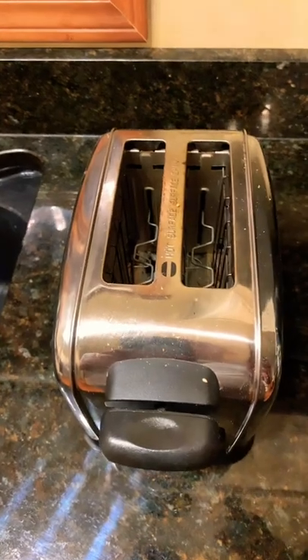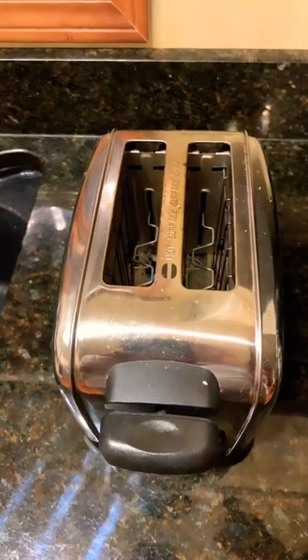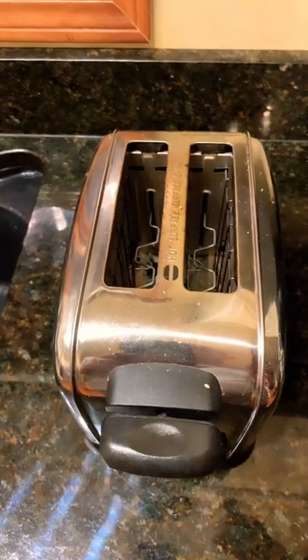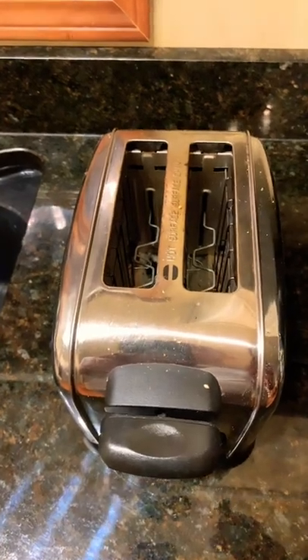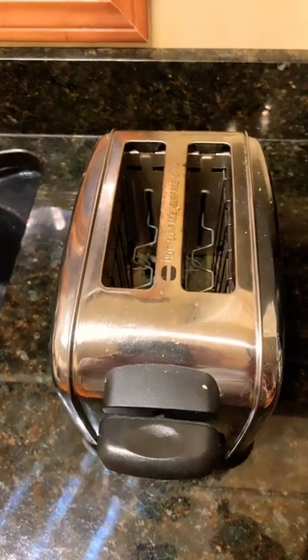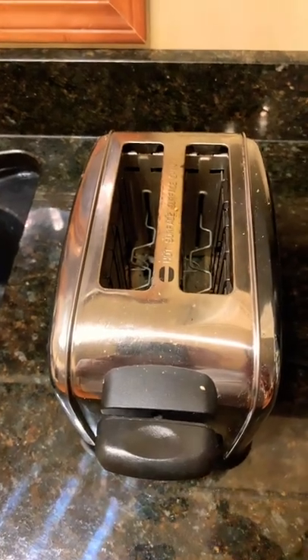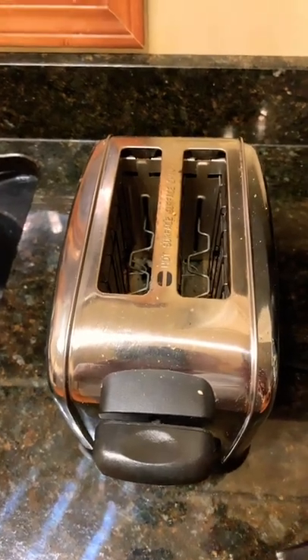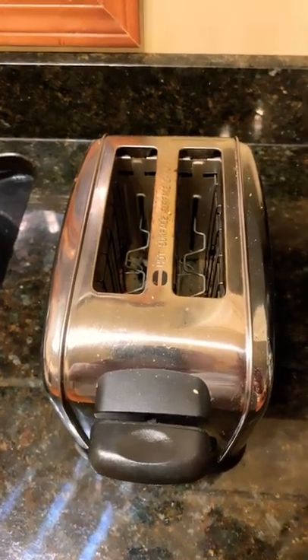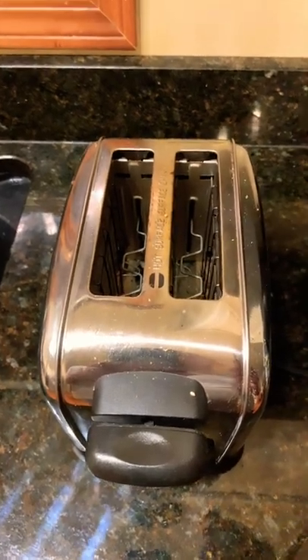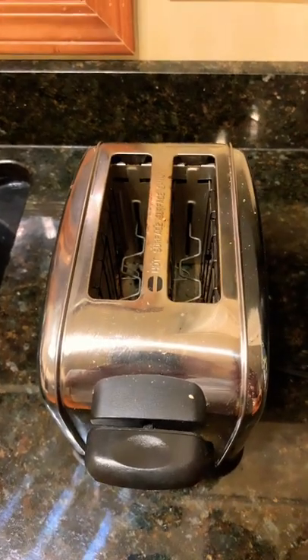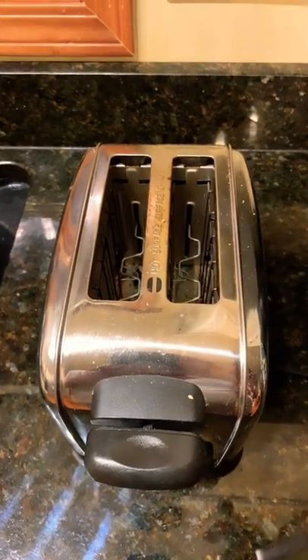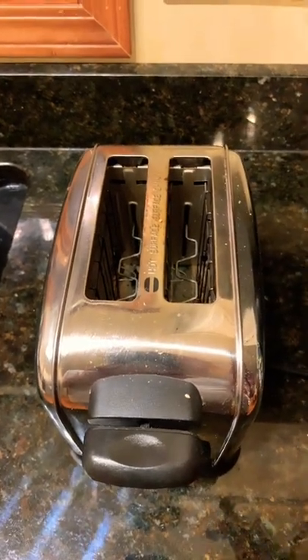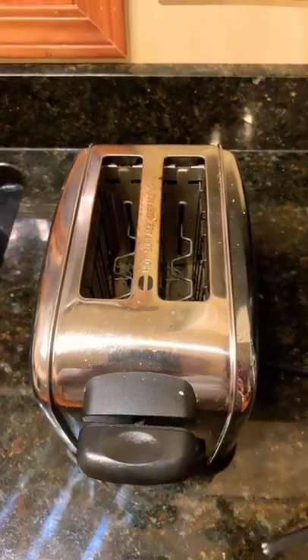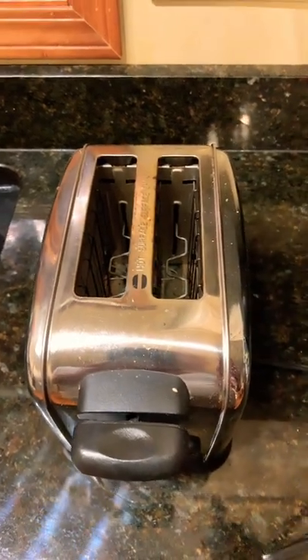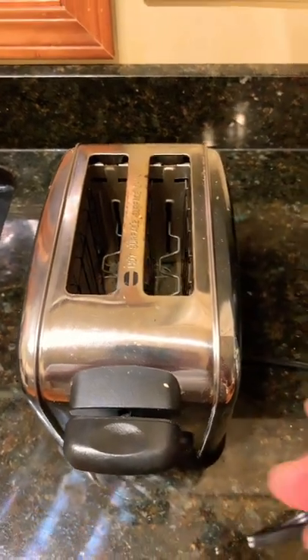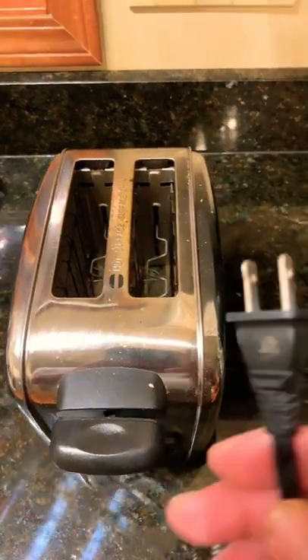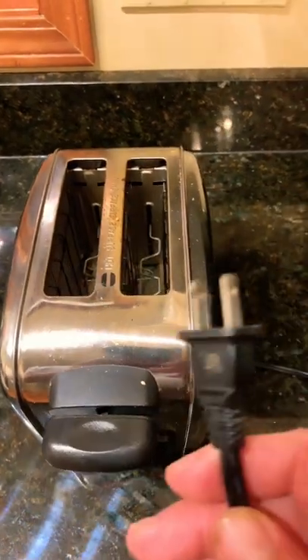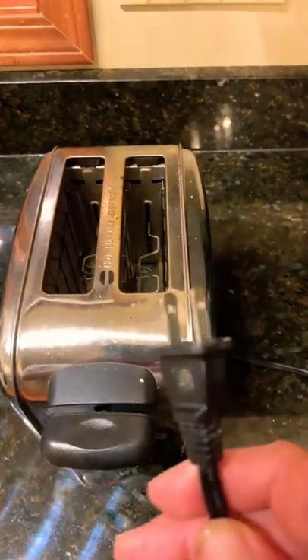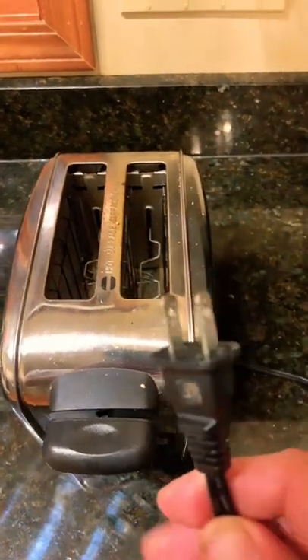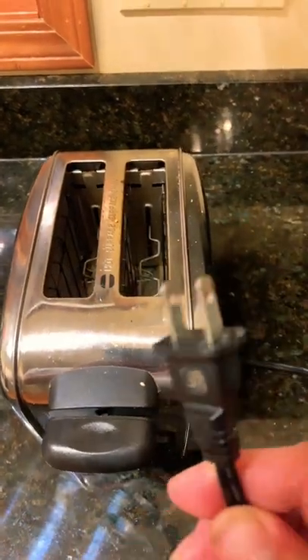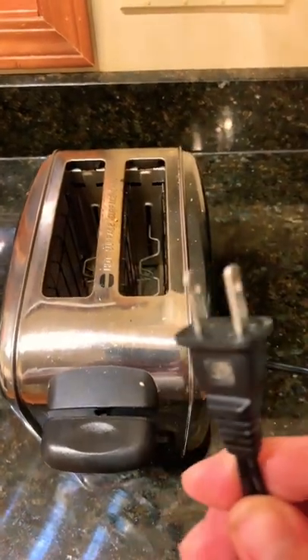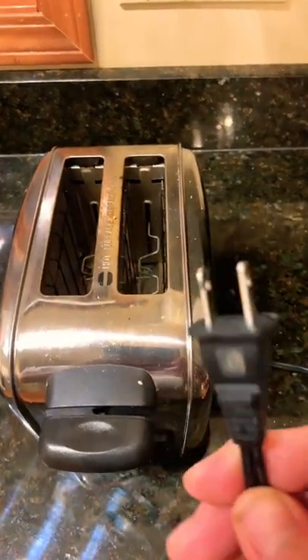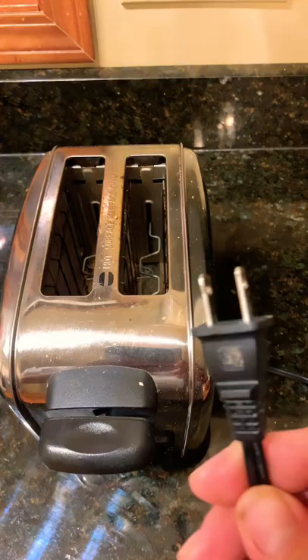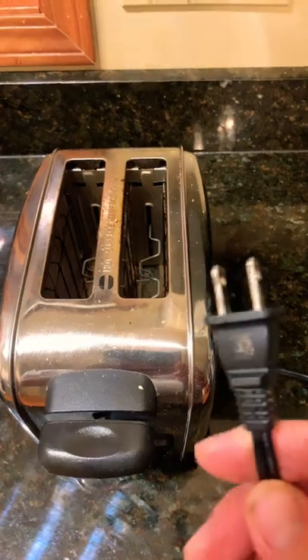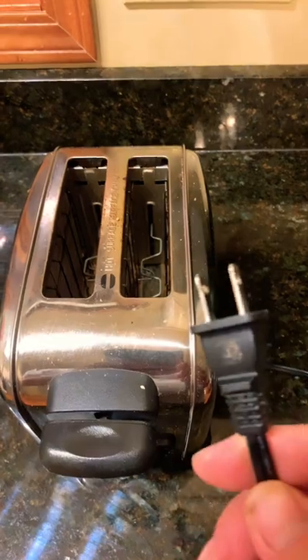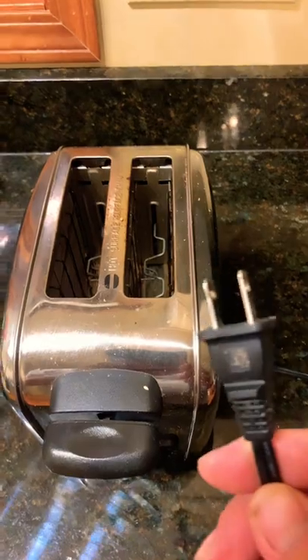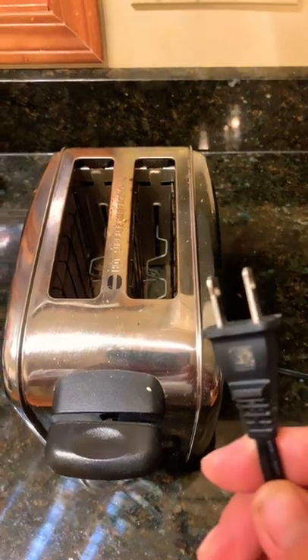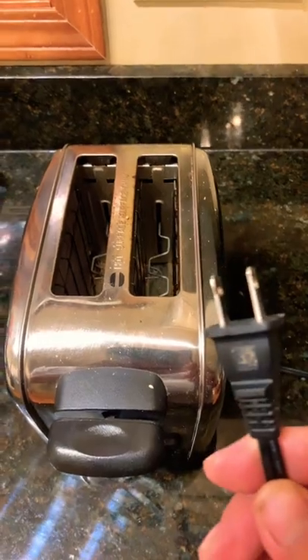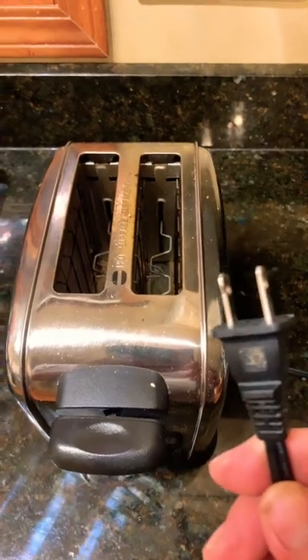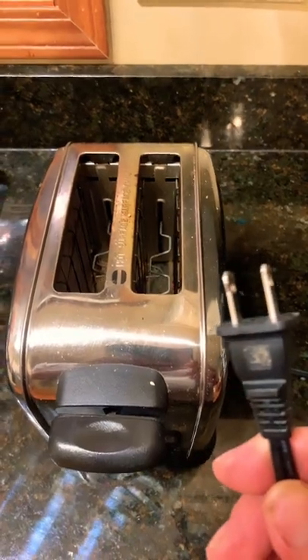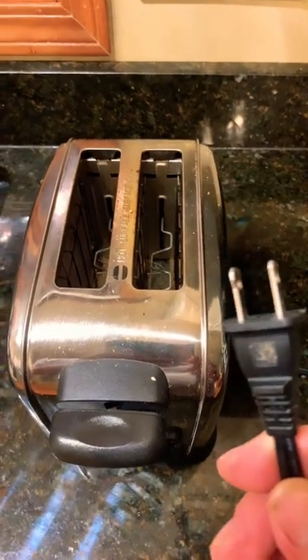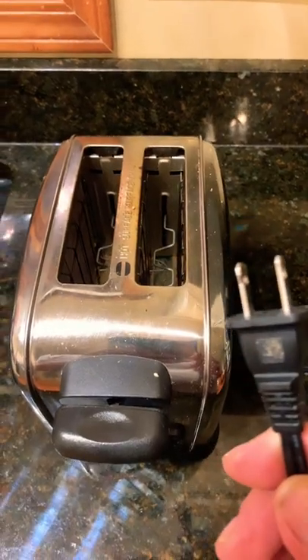Today I want to show you how I will clean a toaster. Step number one is to unplug it from the wall.